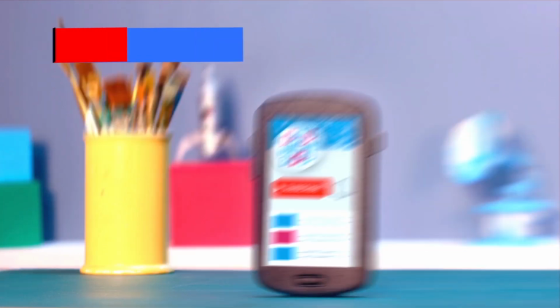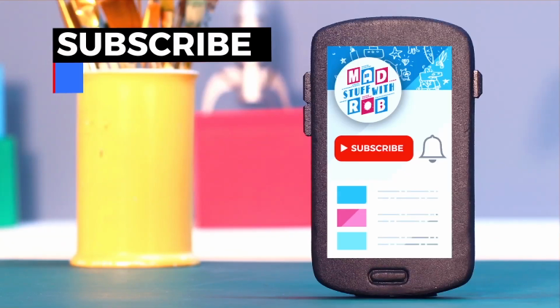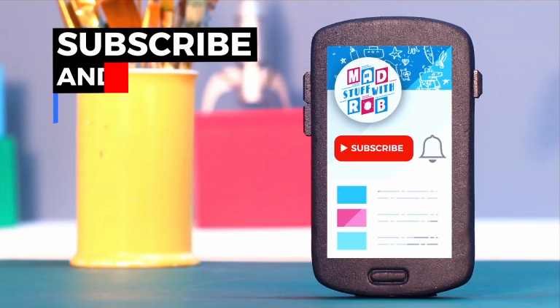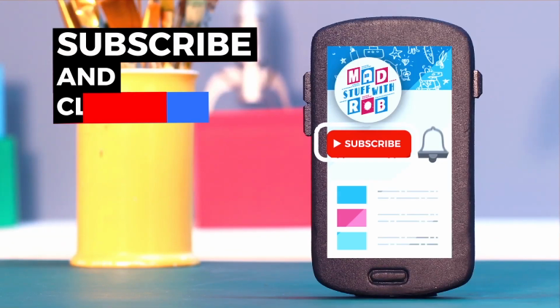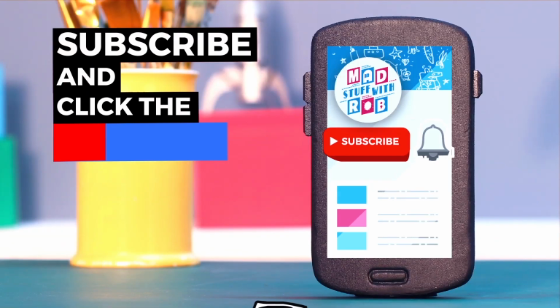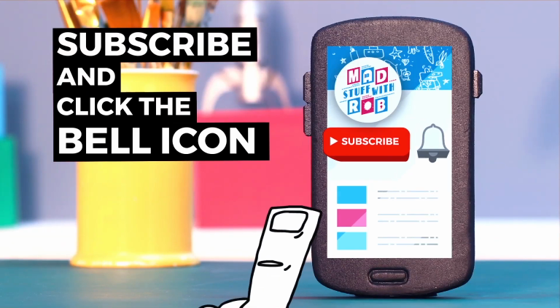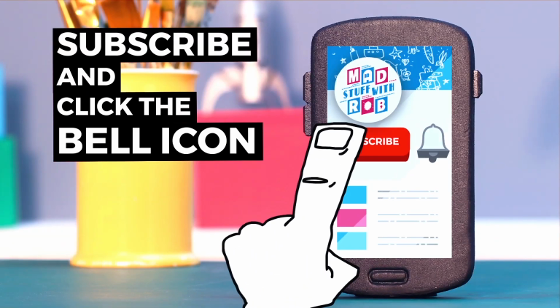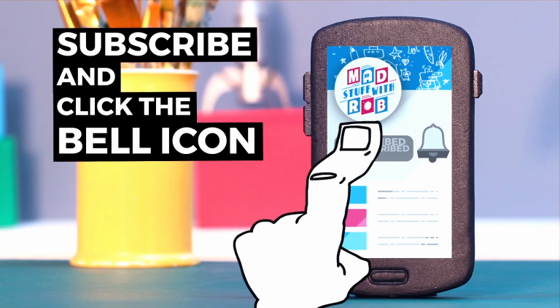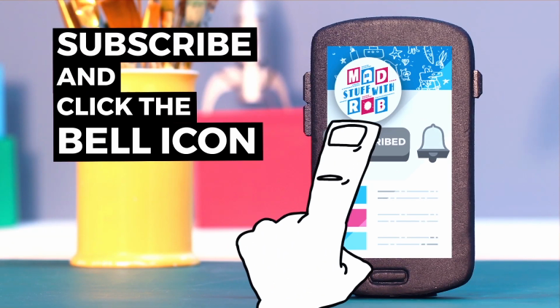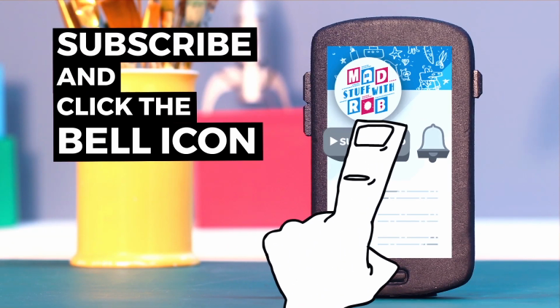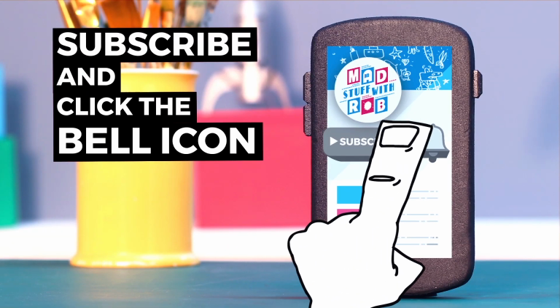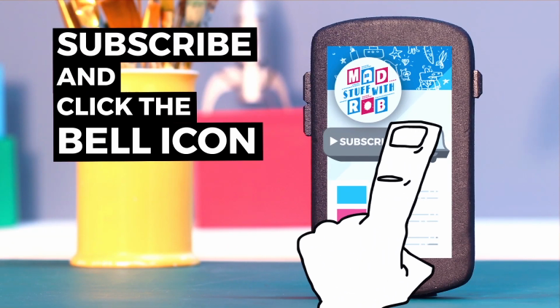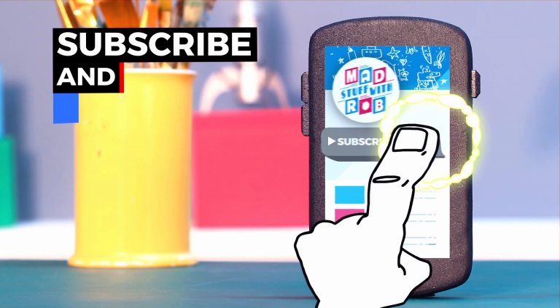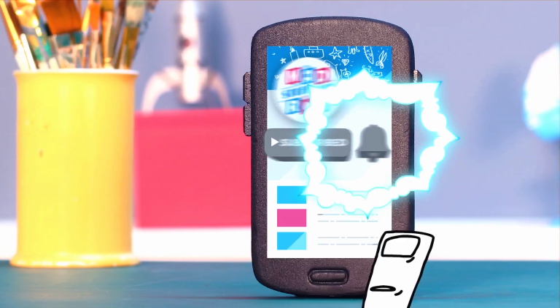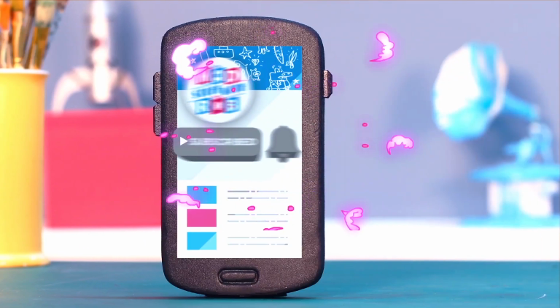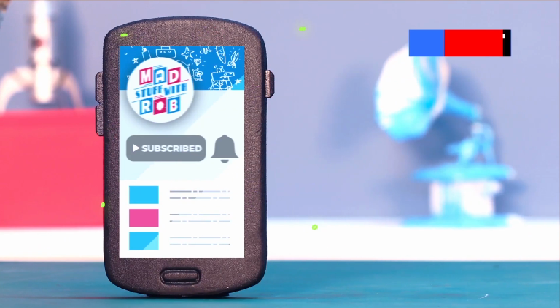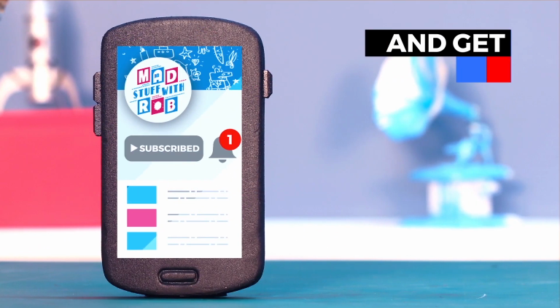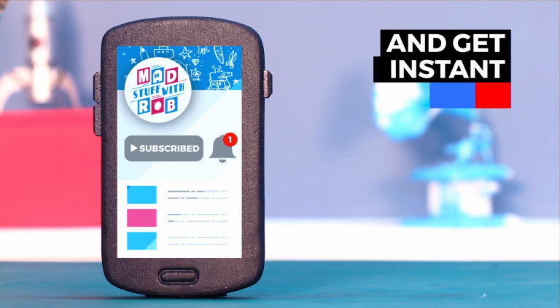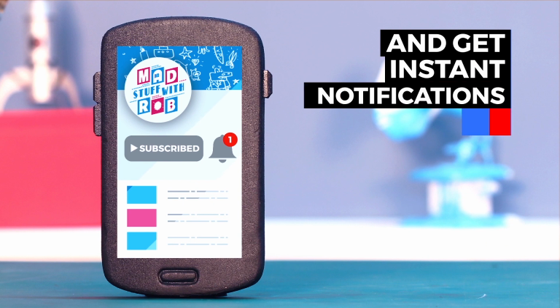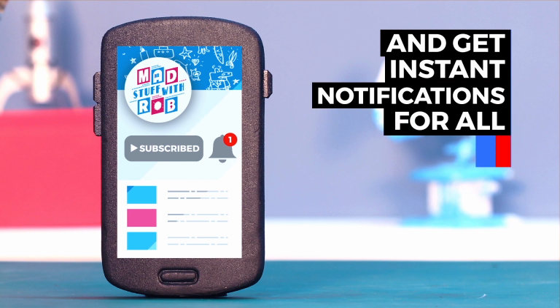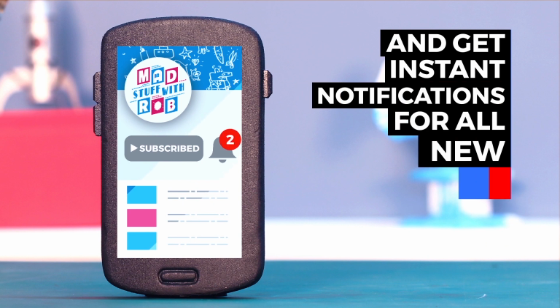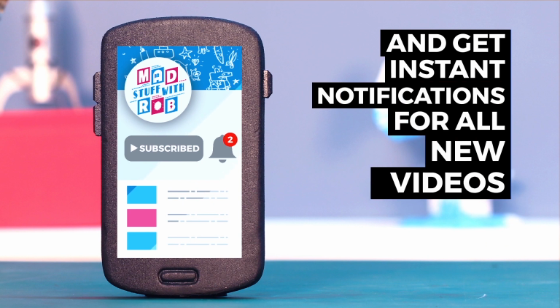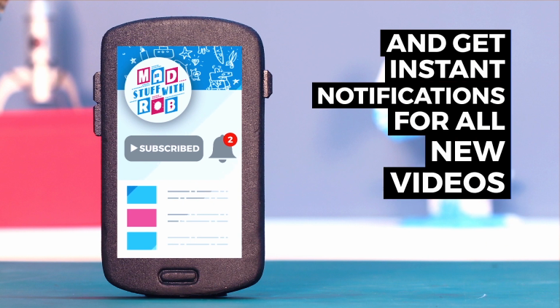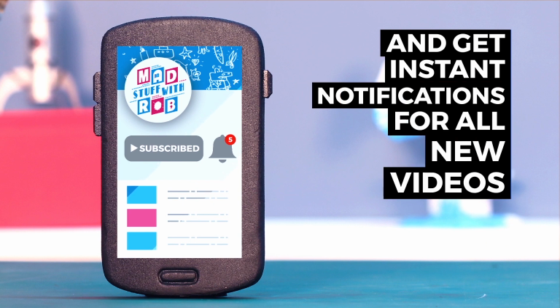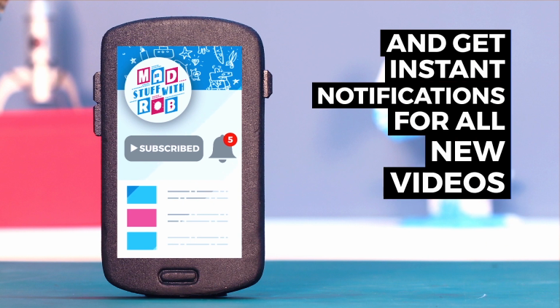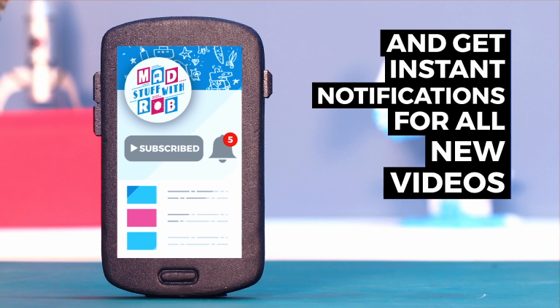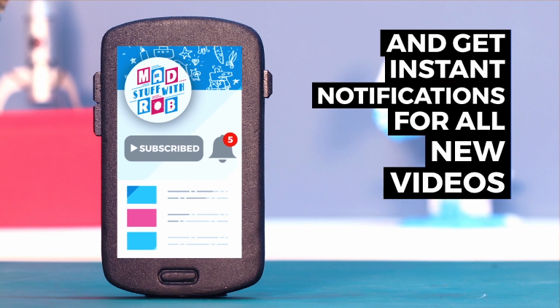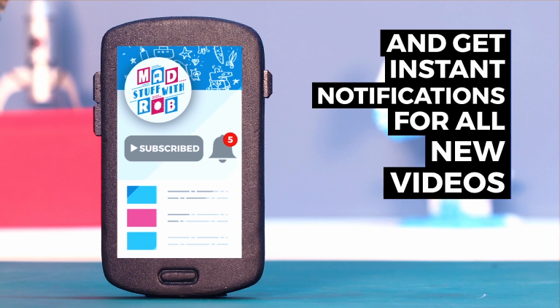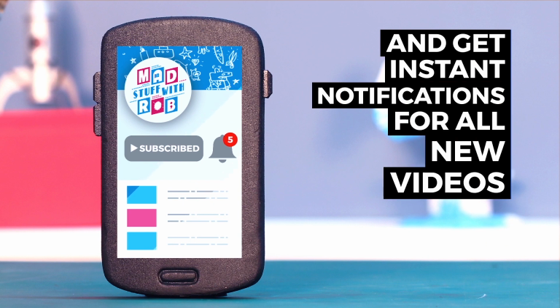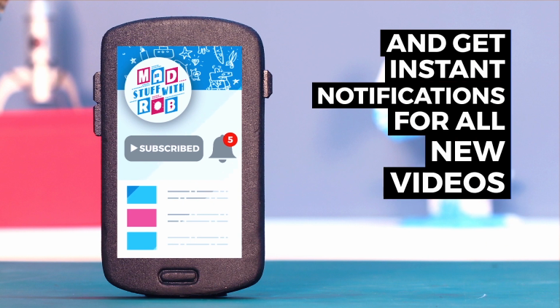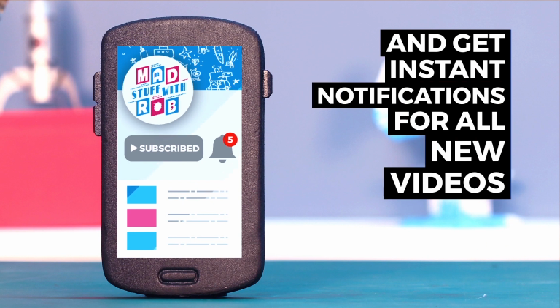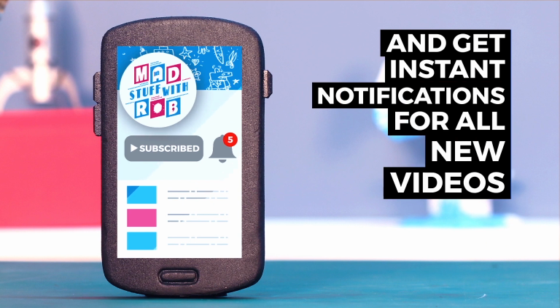If you have already subscribed, then click the bell icon to get instant notifications when I put a new video up. Do it now.